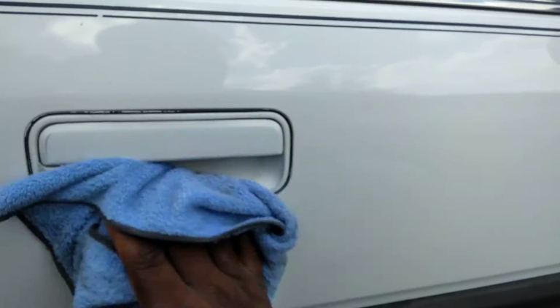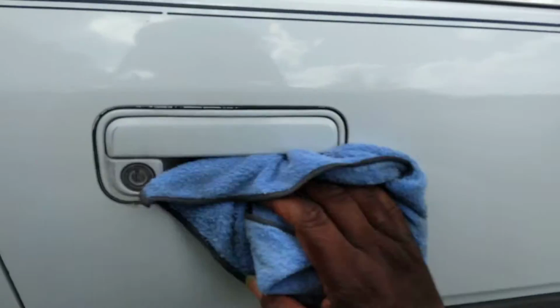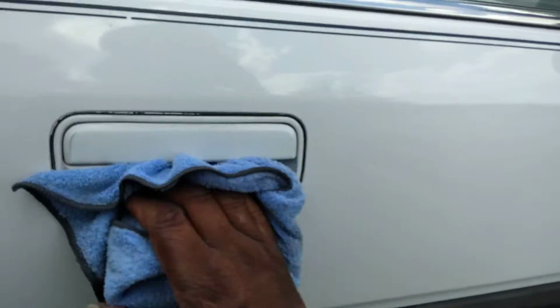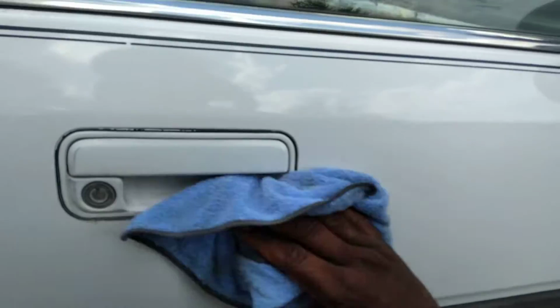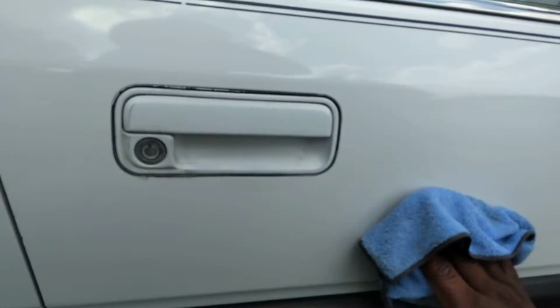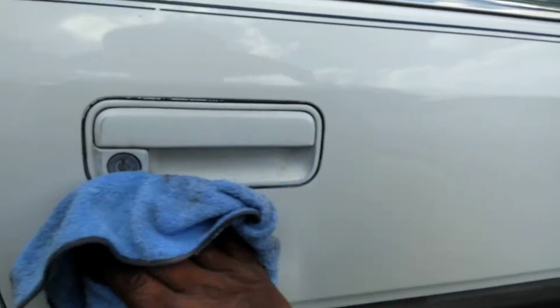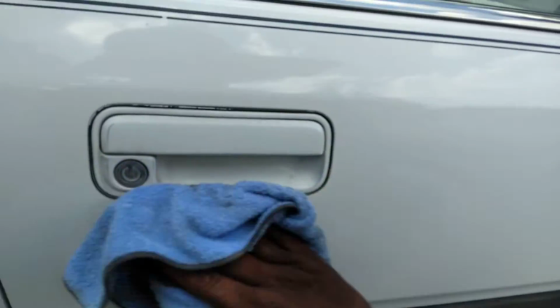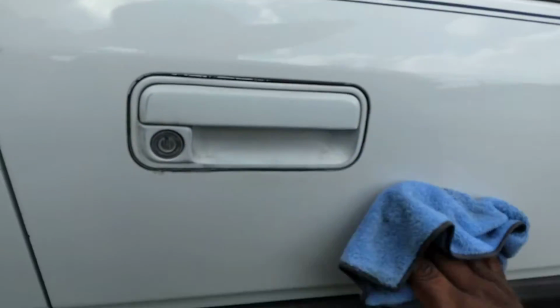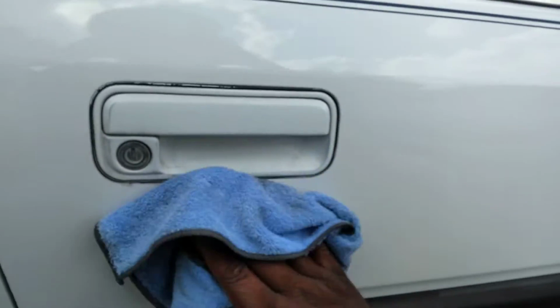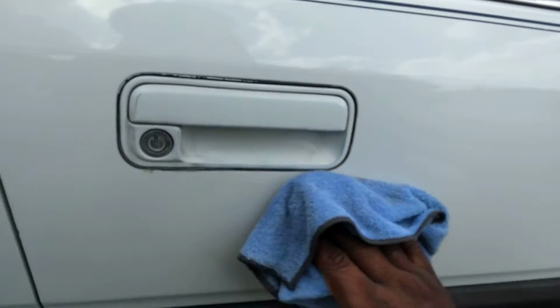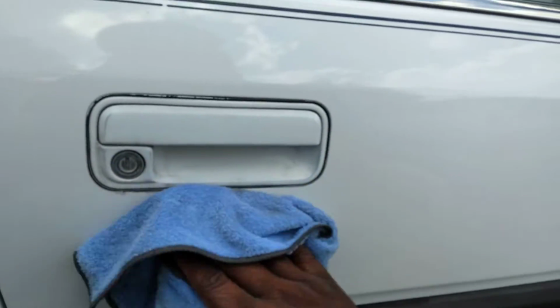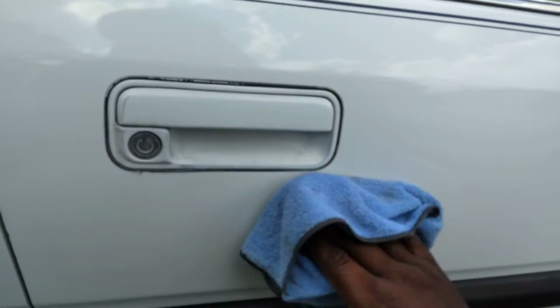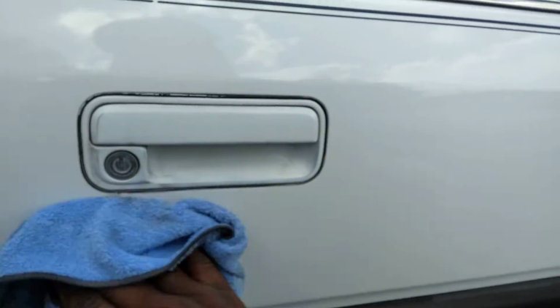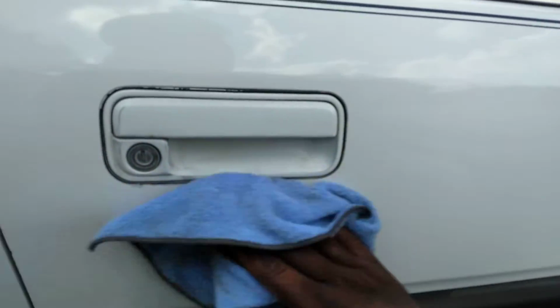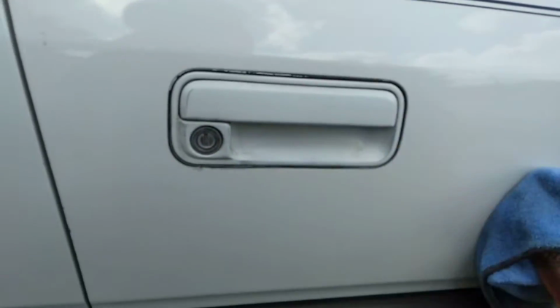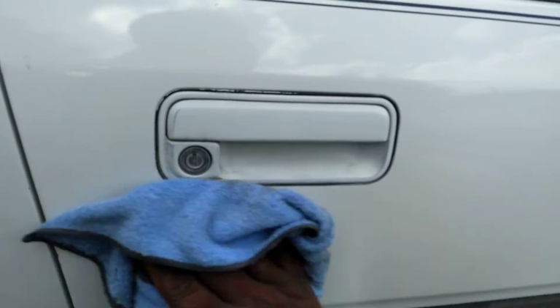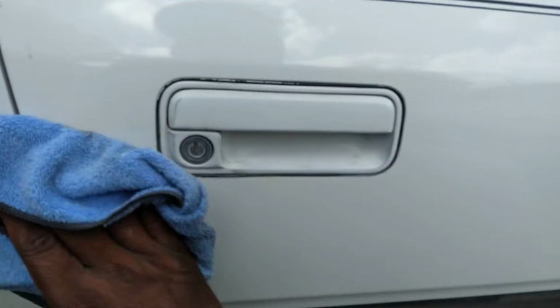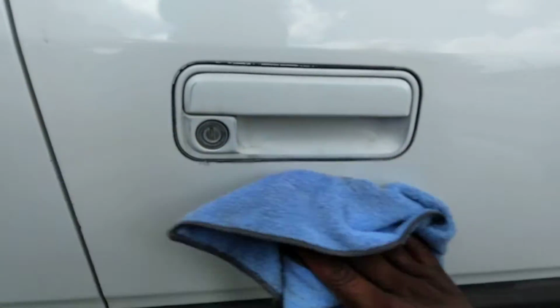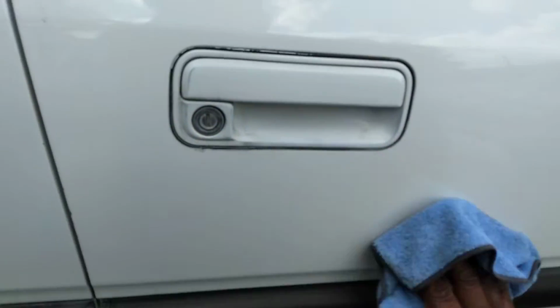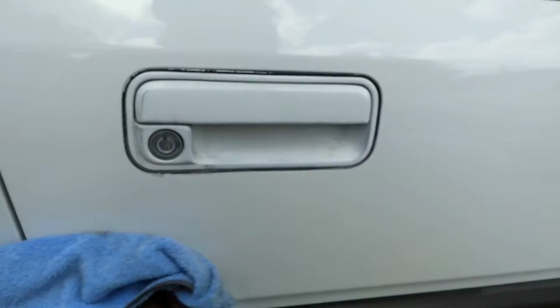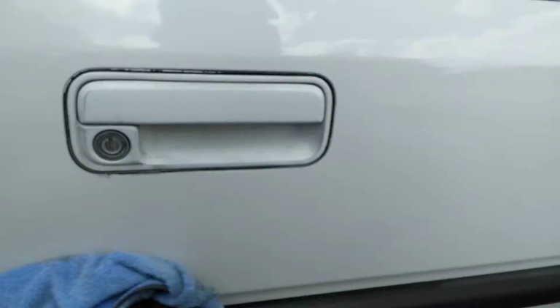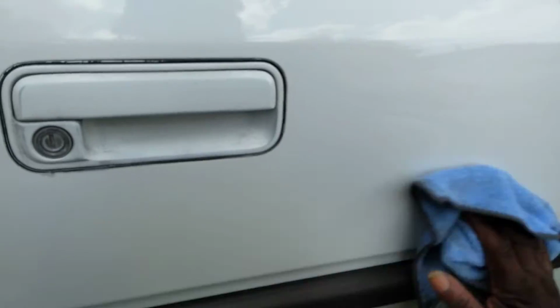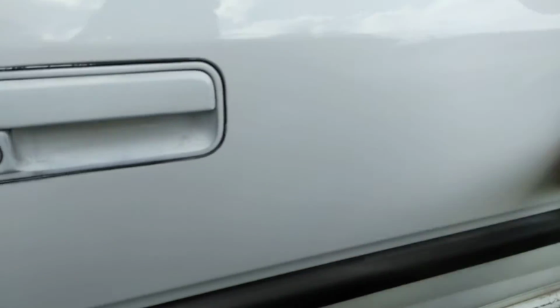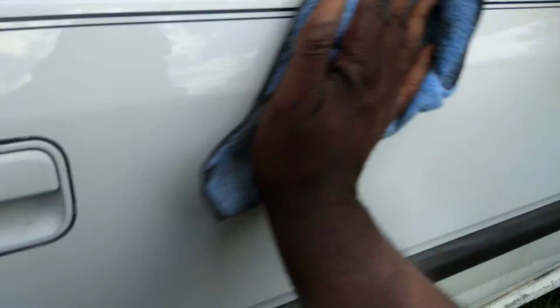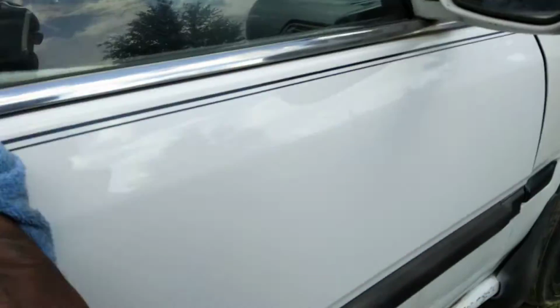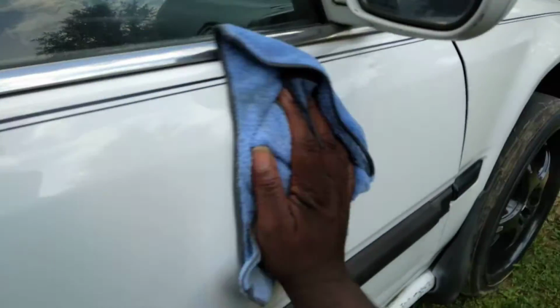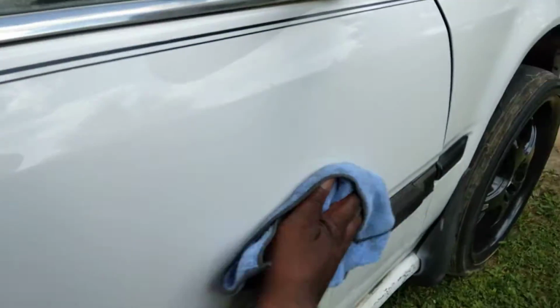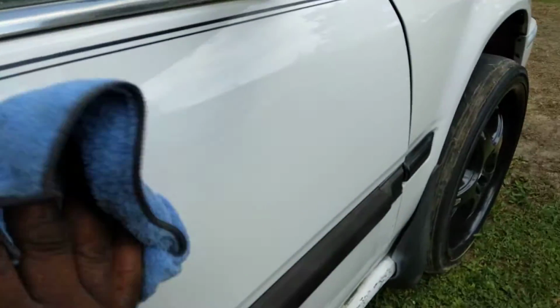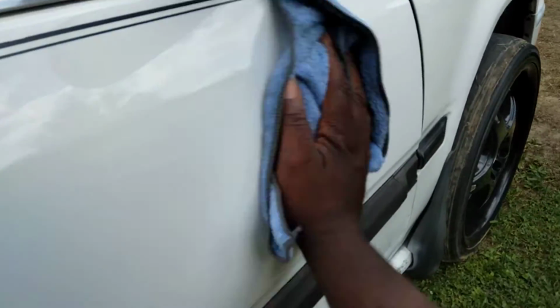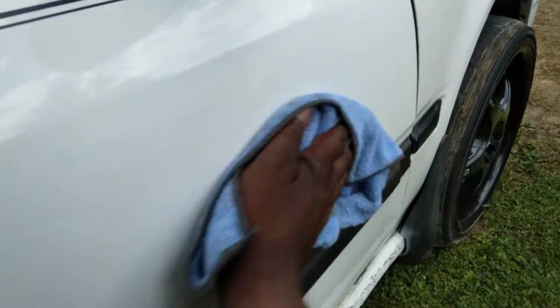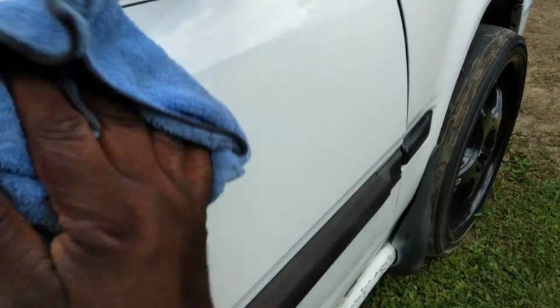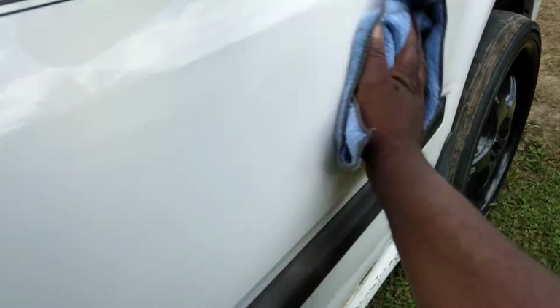Good thing about these type of products: once you're done working them in, you protect them.